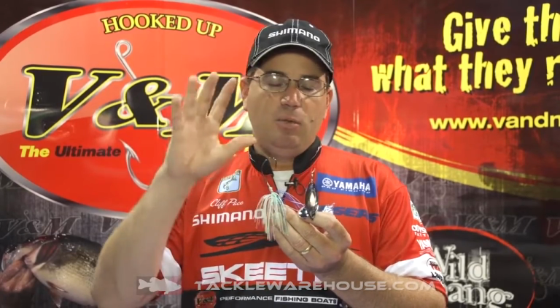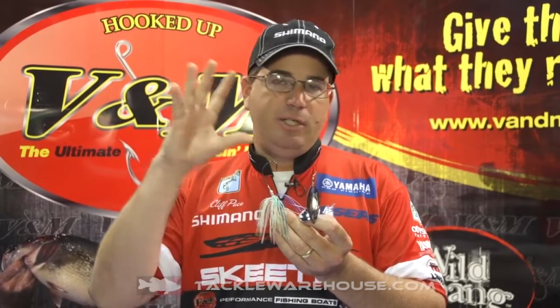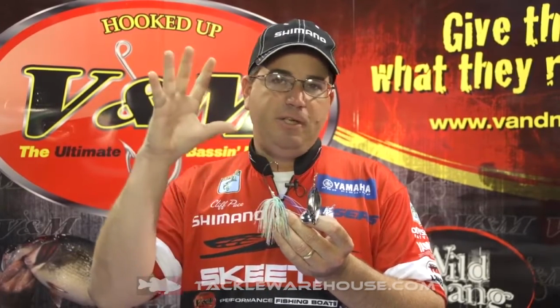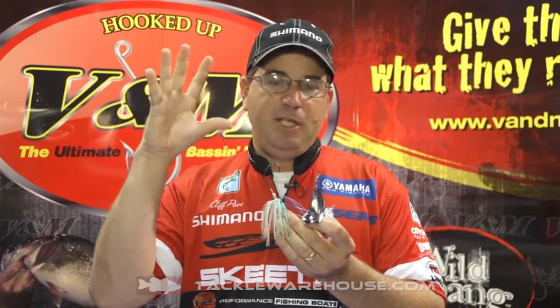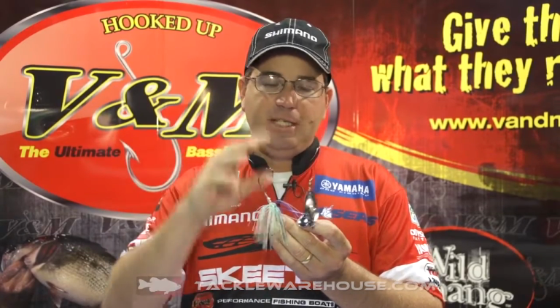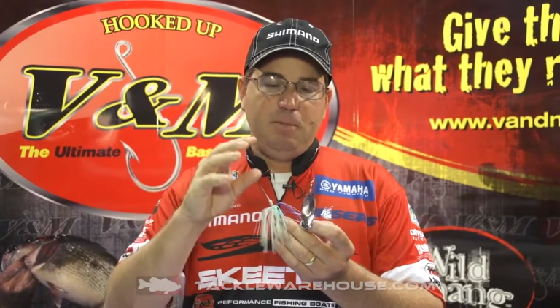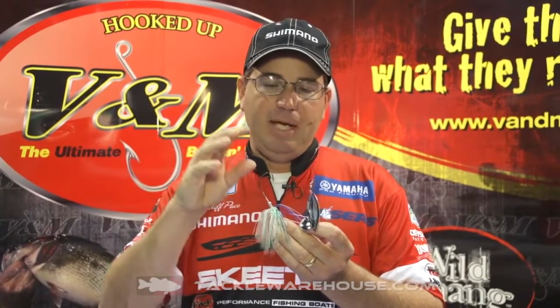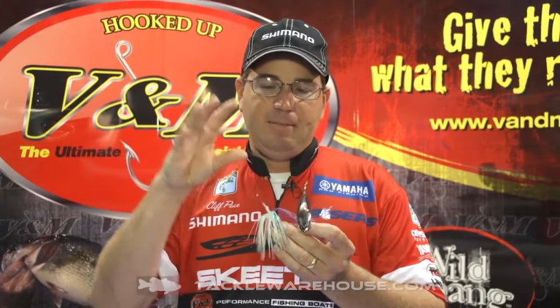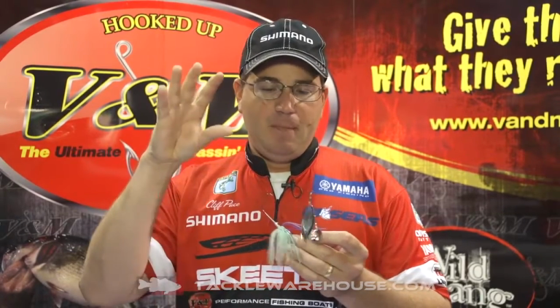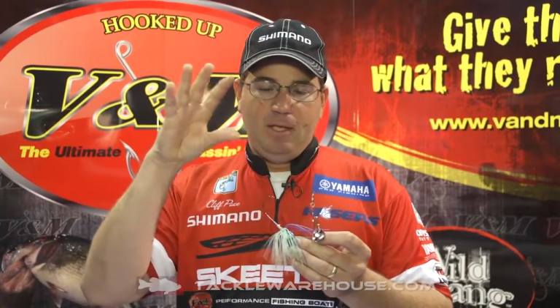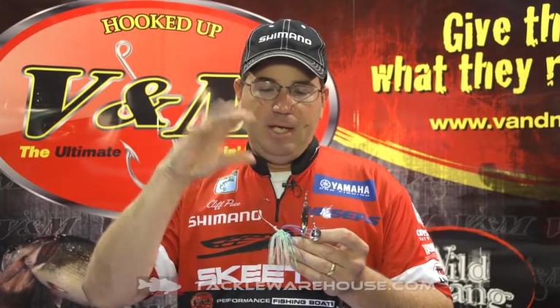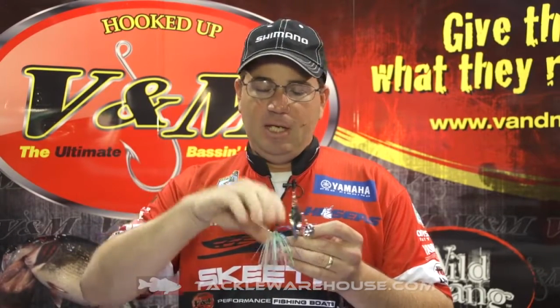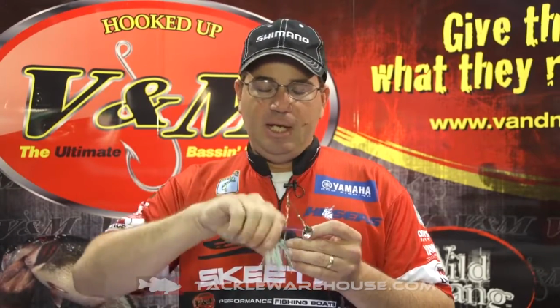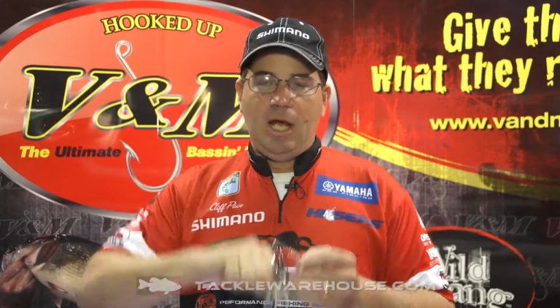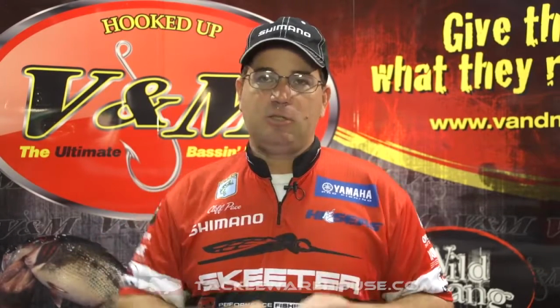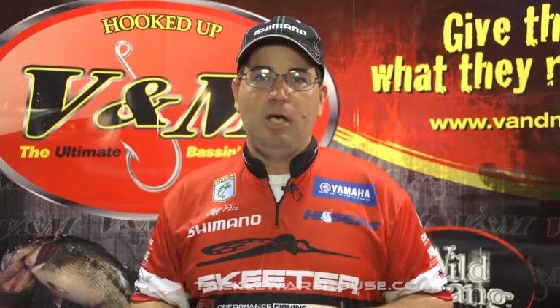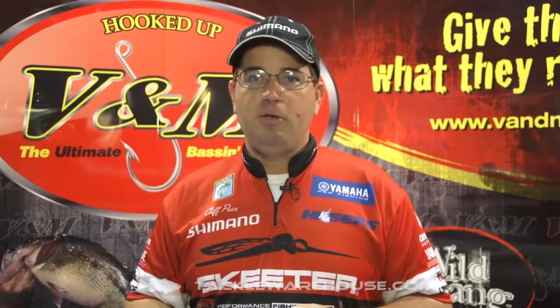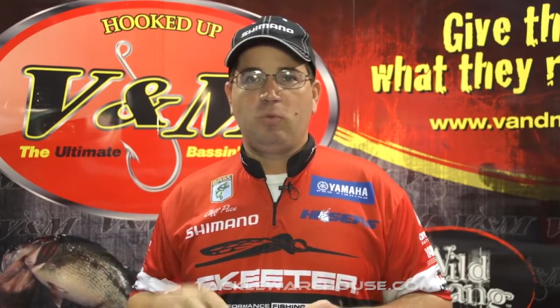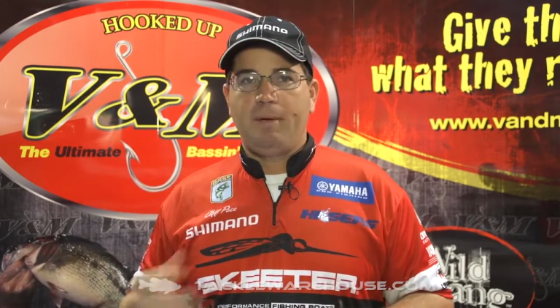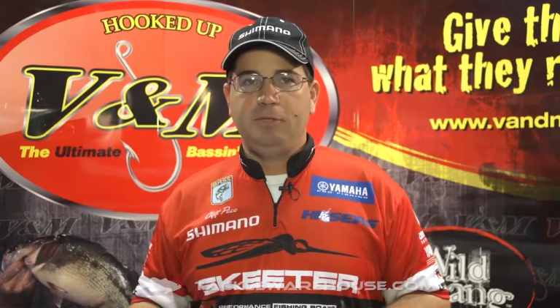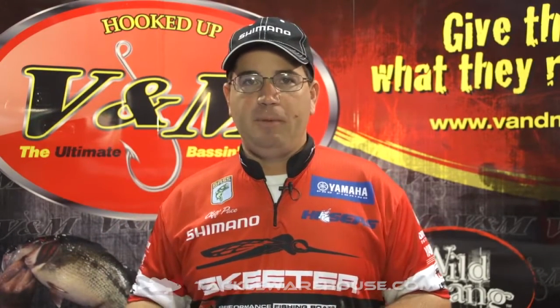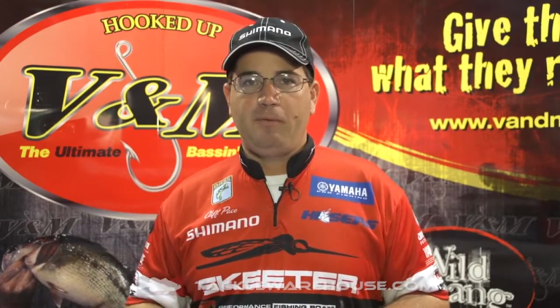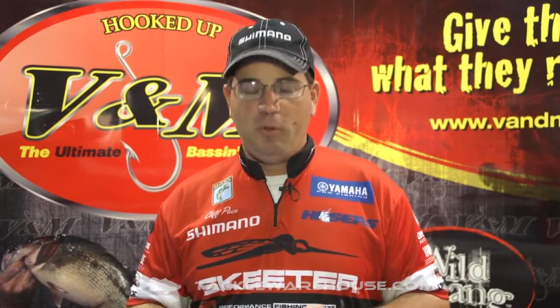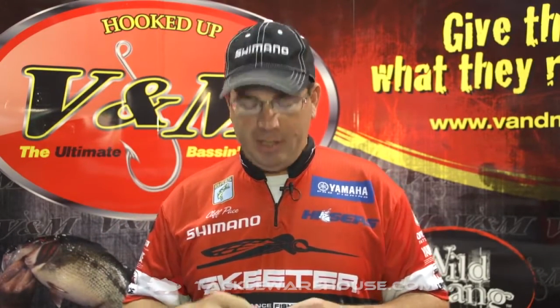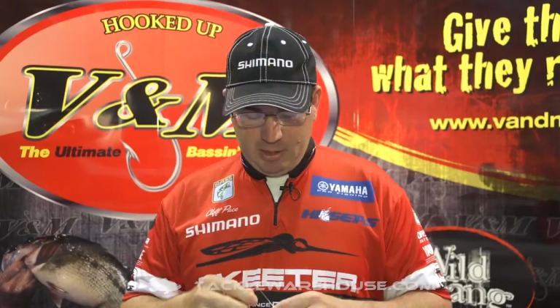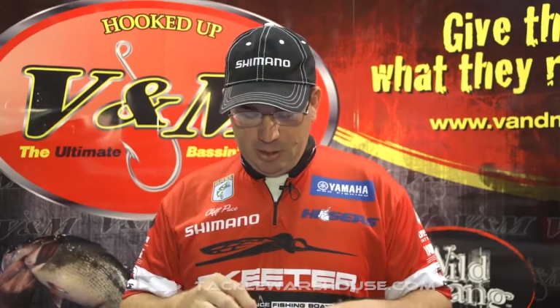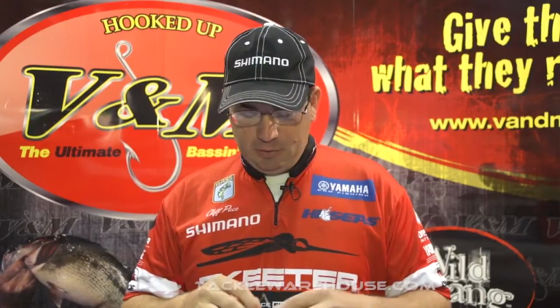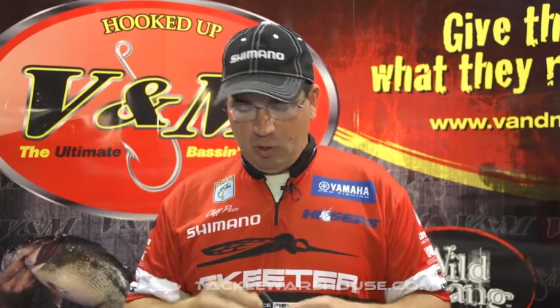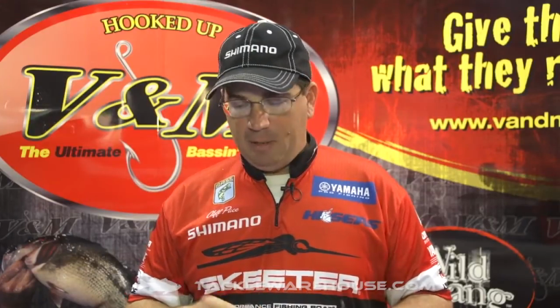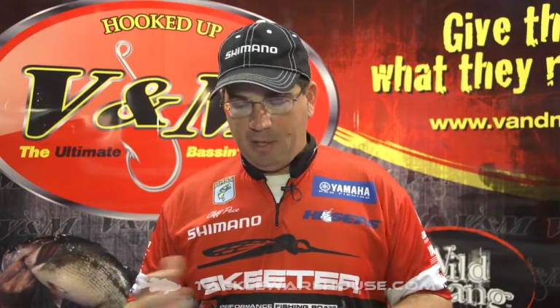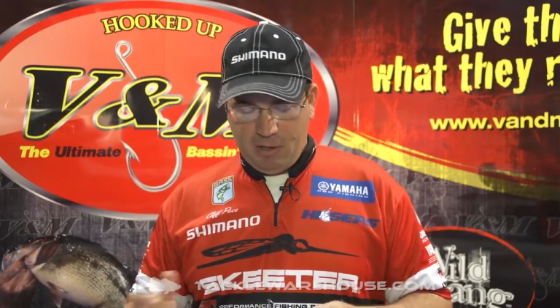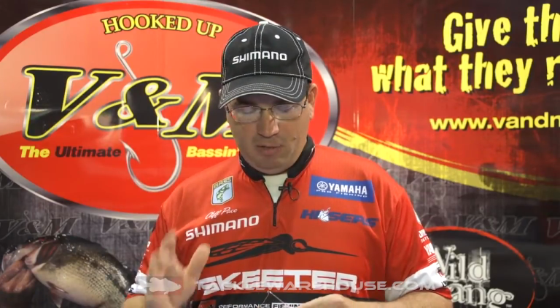When these fish eat this bait, it locks them up. You don't have to worry about them jumping and throwing it. You don't have to worry about them coming off.